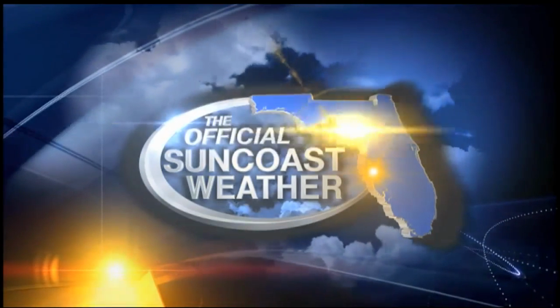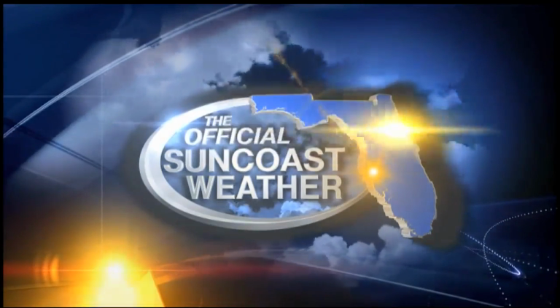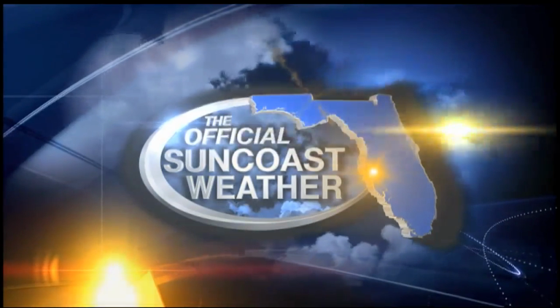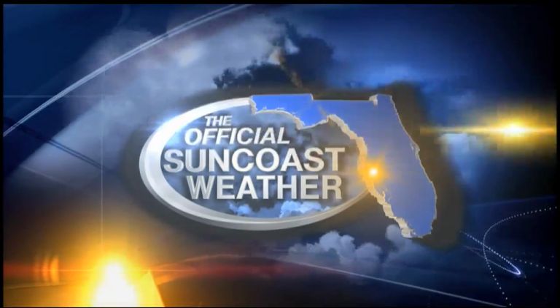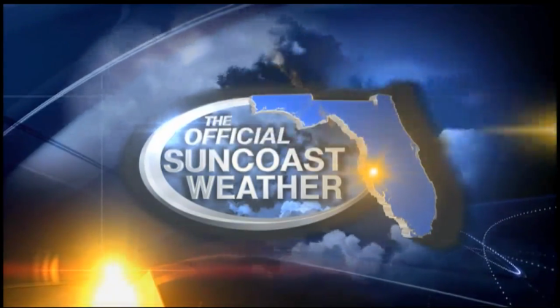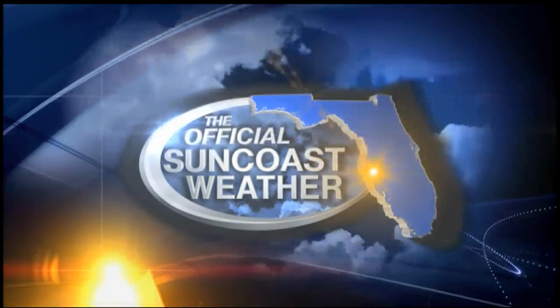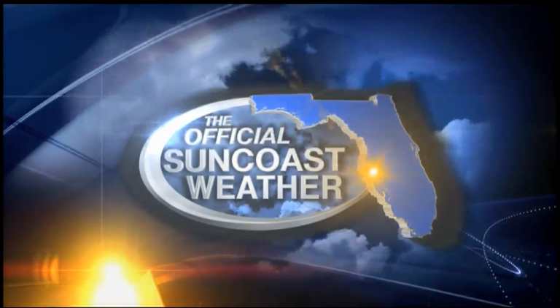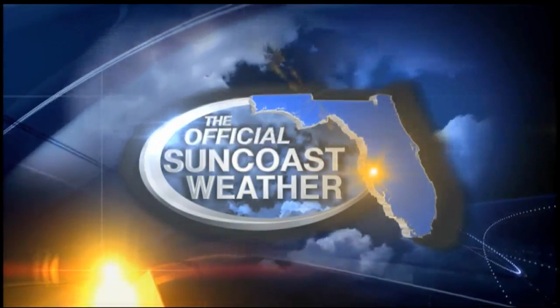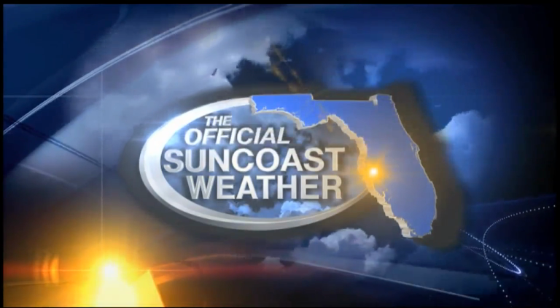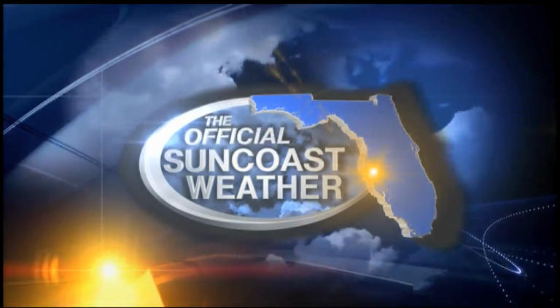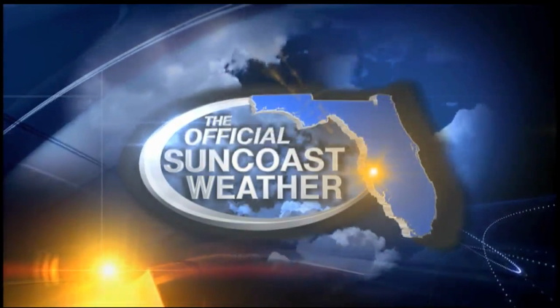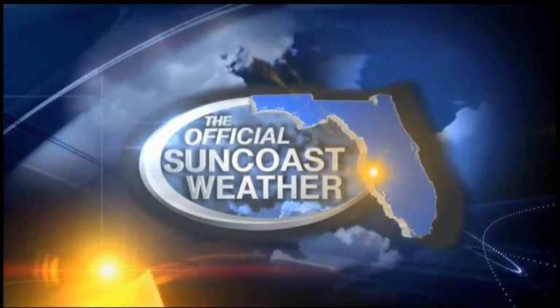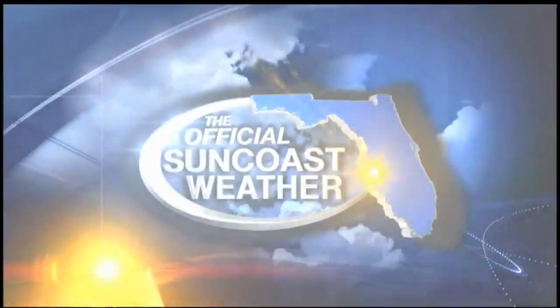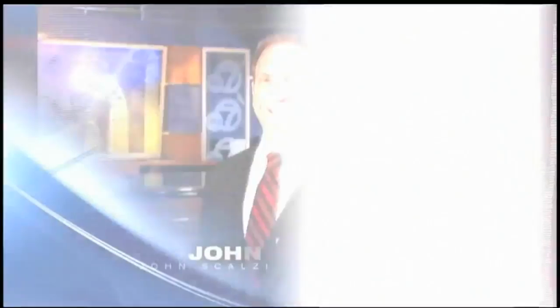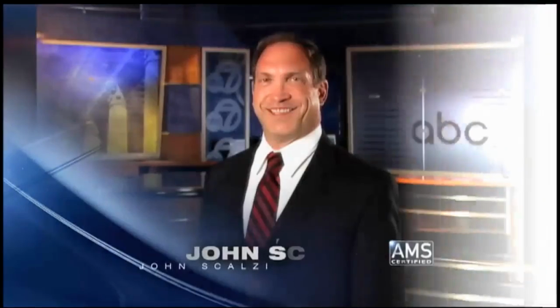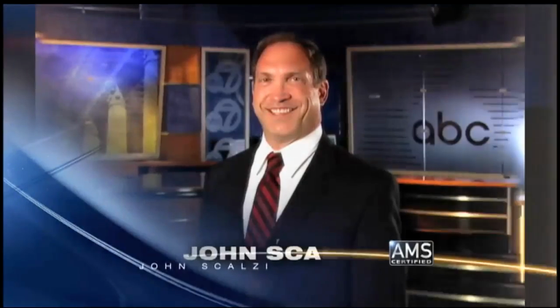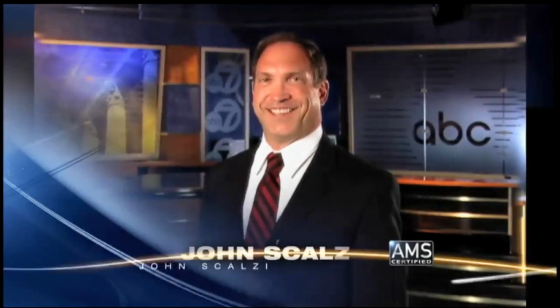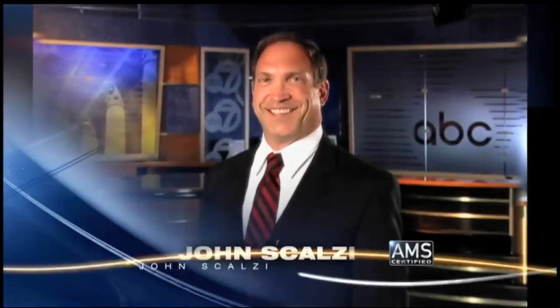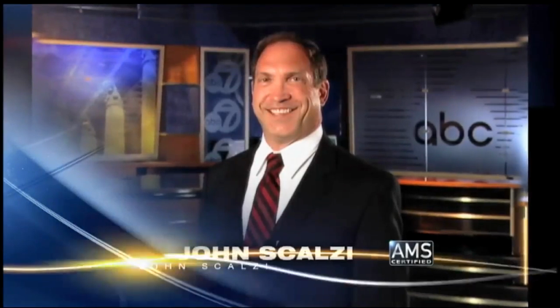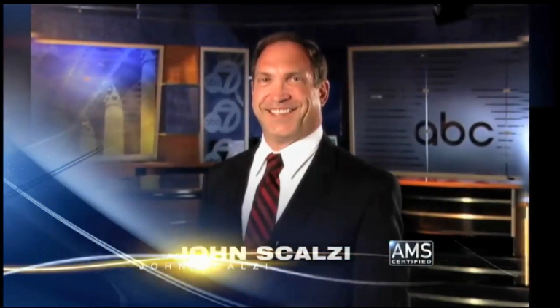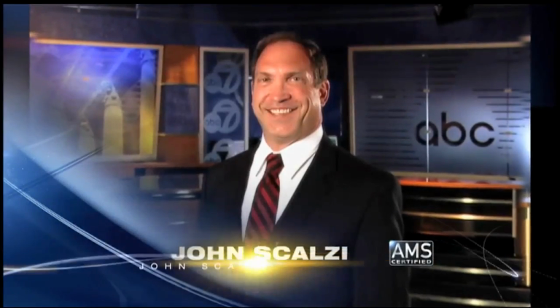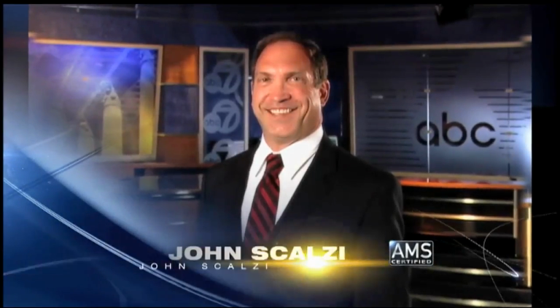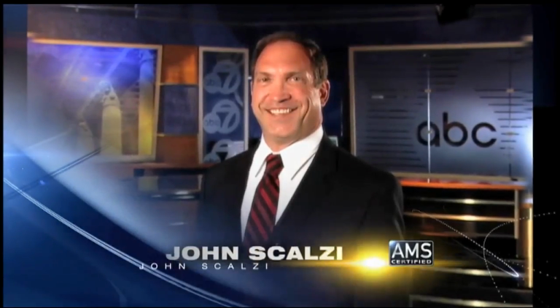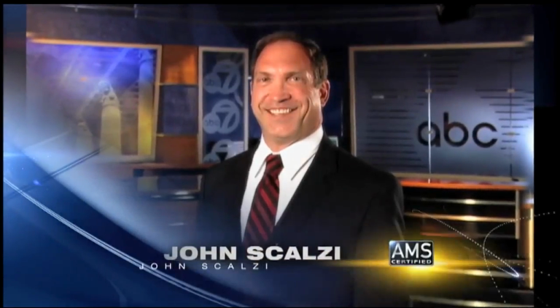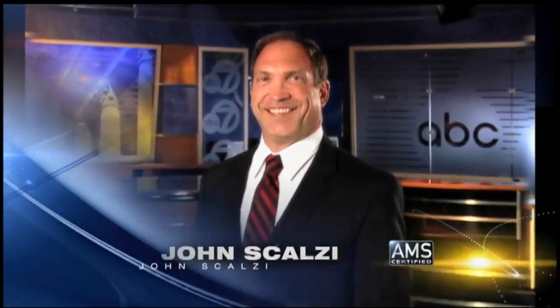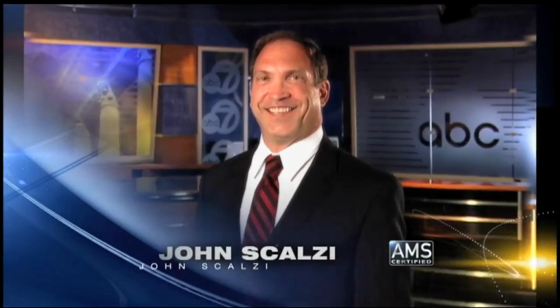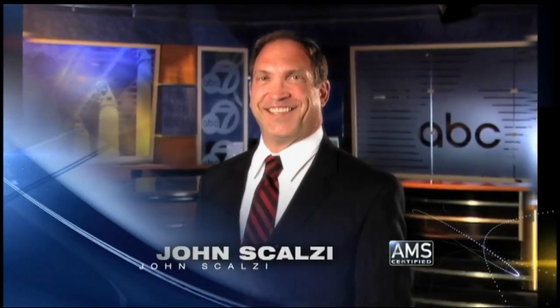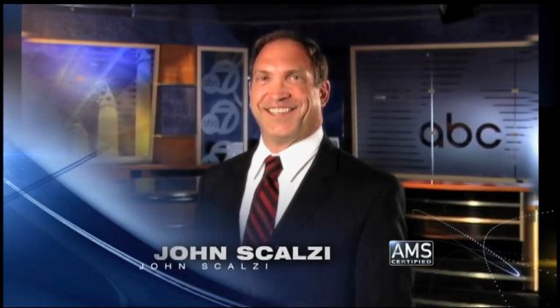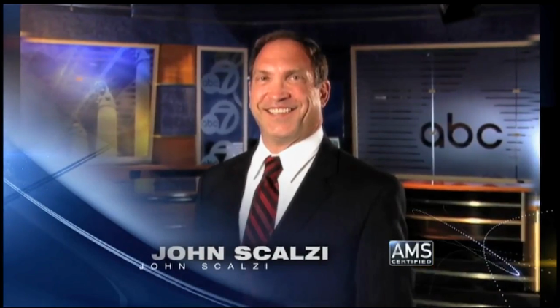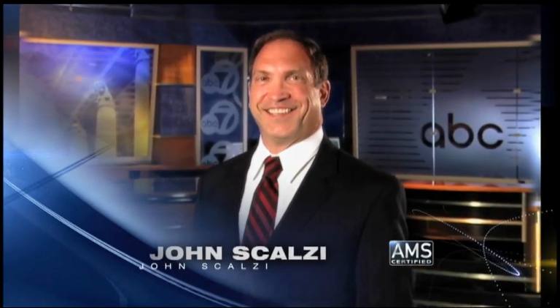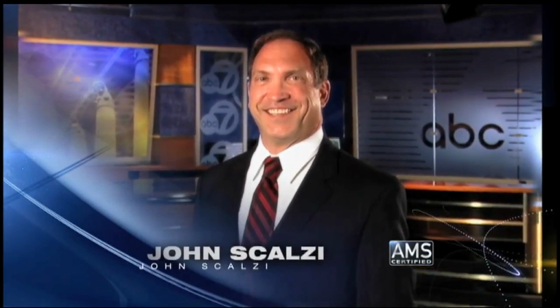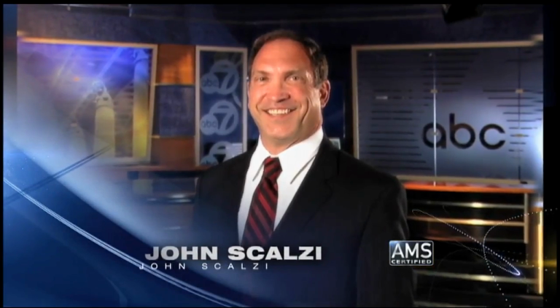The official Suncoast weather with ABC7 meteorologist John Scalzi.